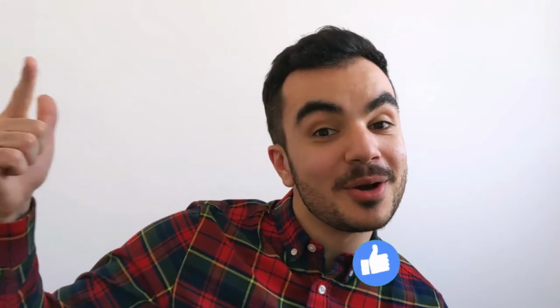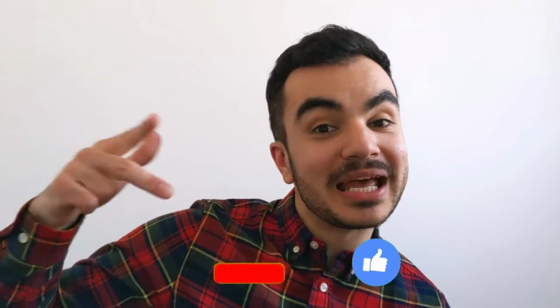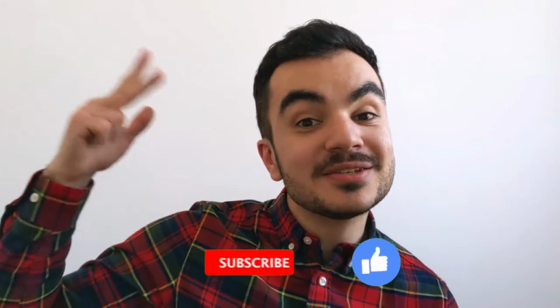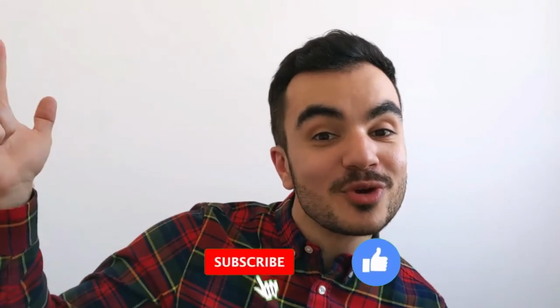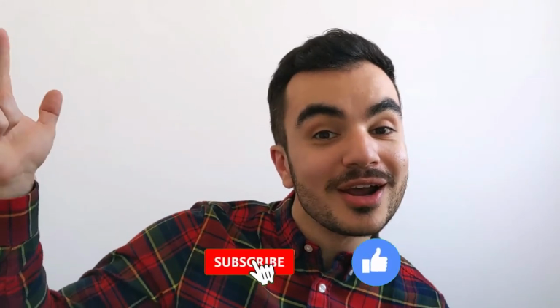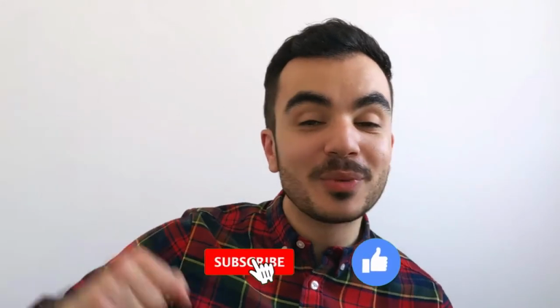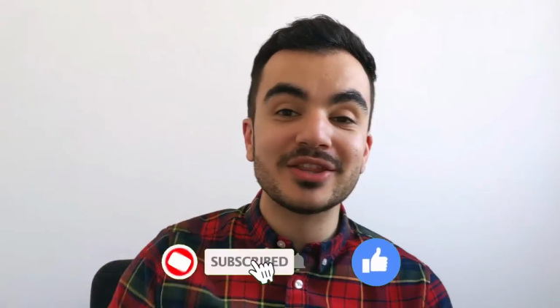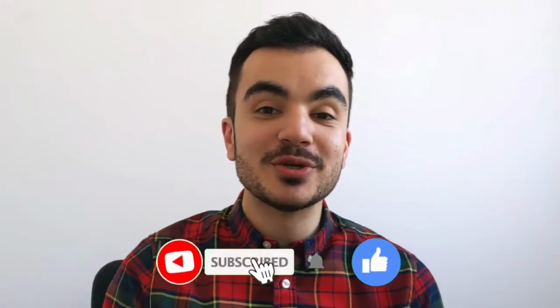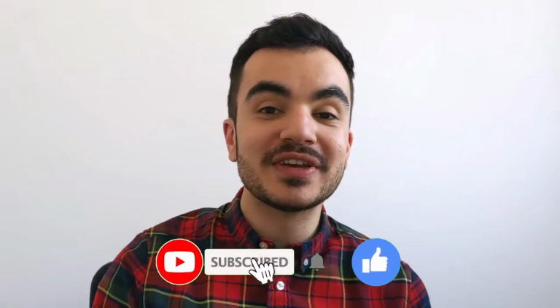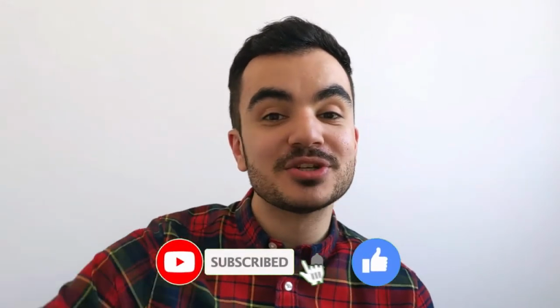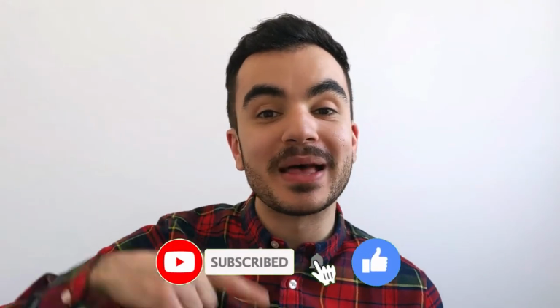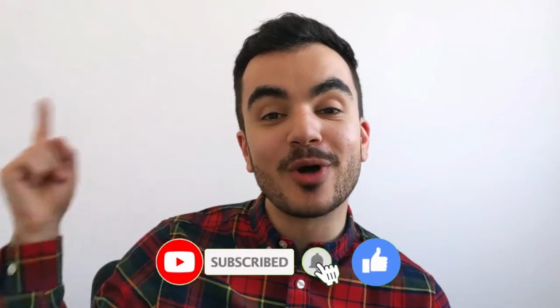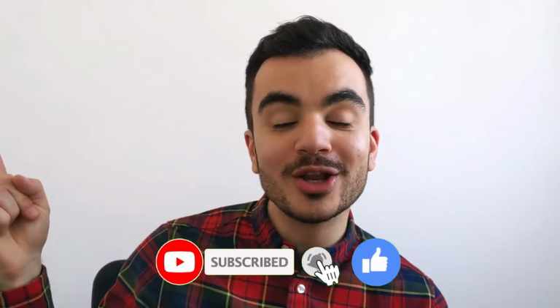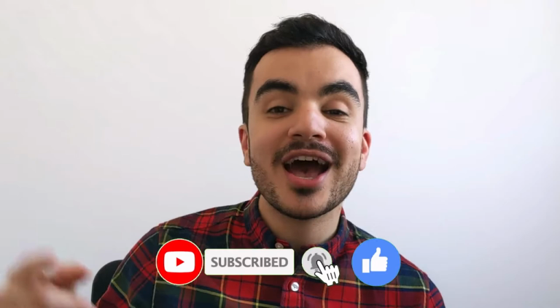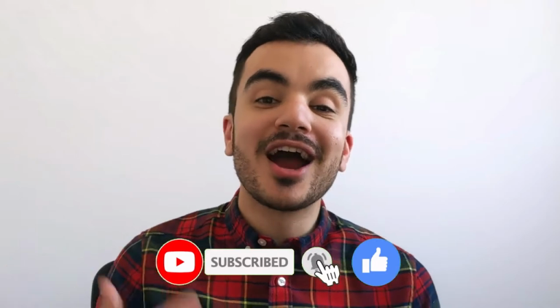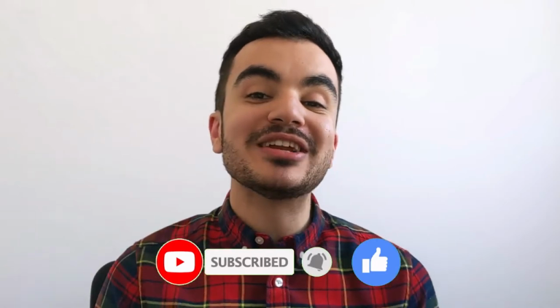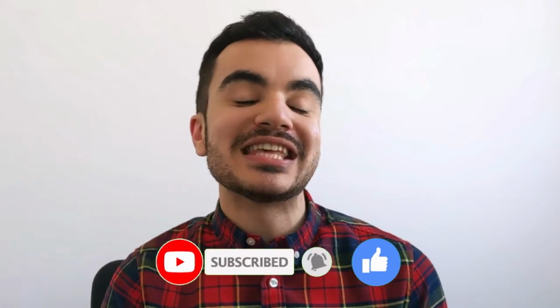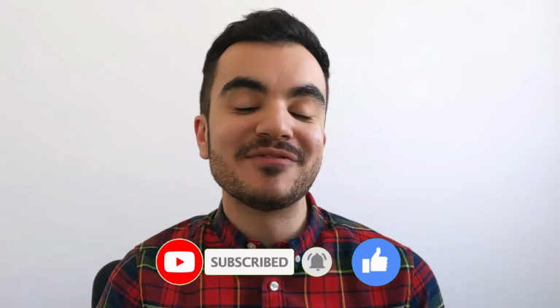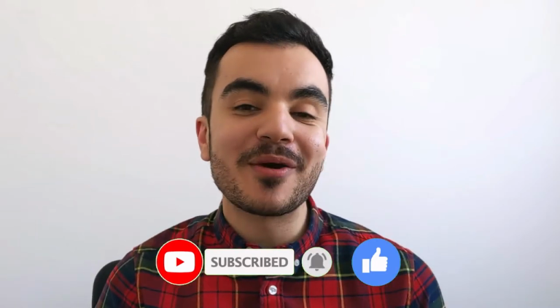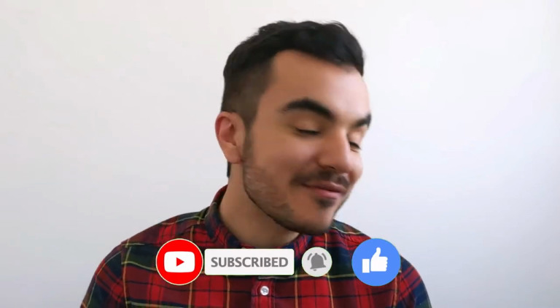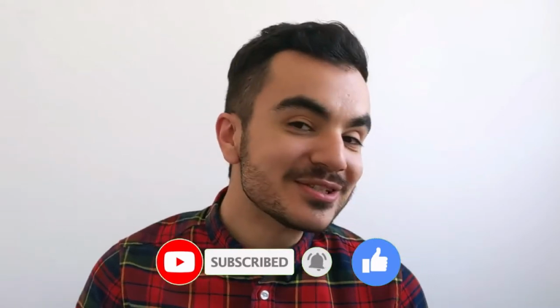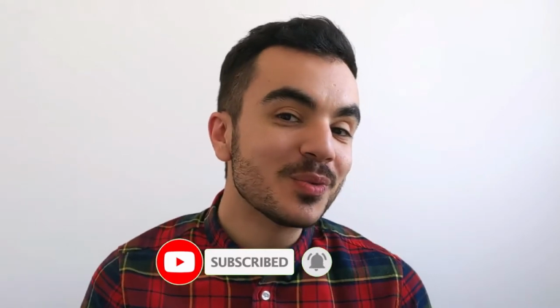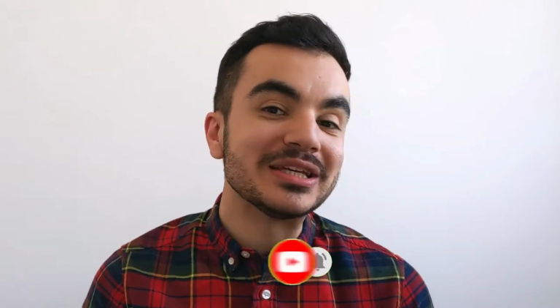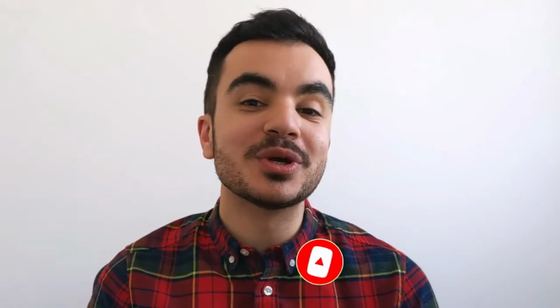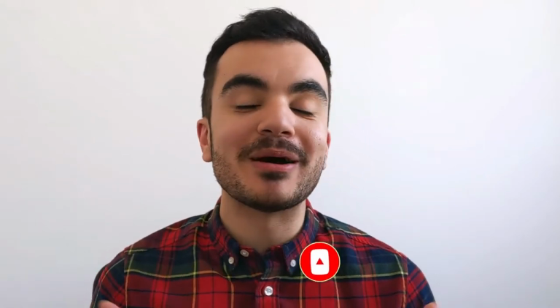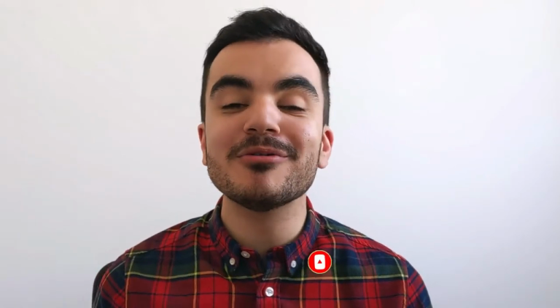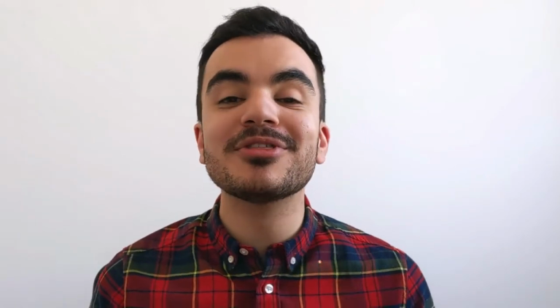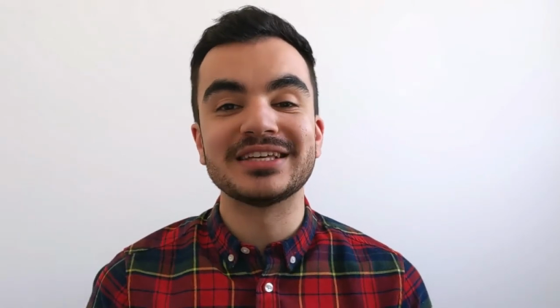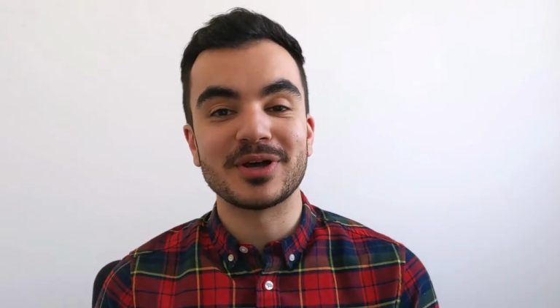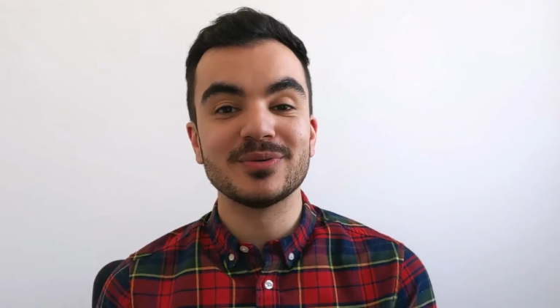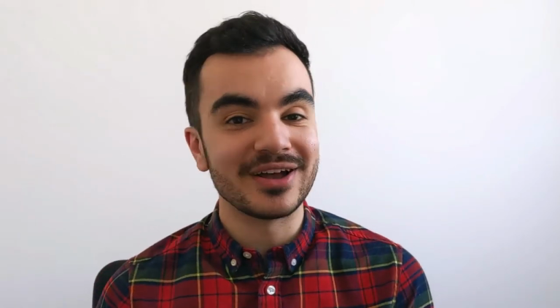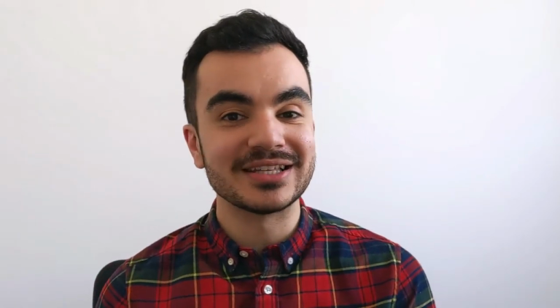If you are enjoying this video, please be sure to like, comment, and subscribe with the notification bell on. I release a video every single week talking about all things personal finance.